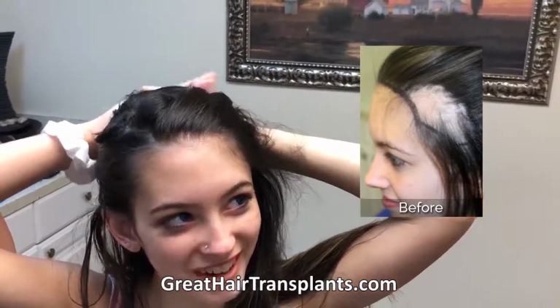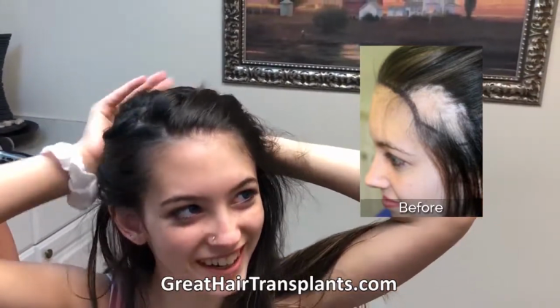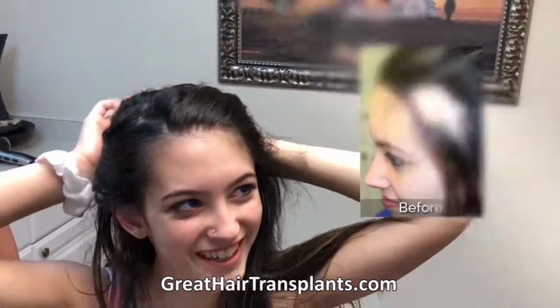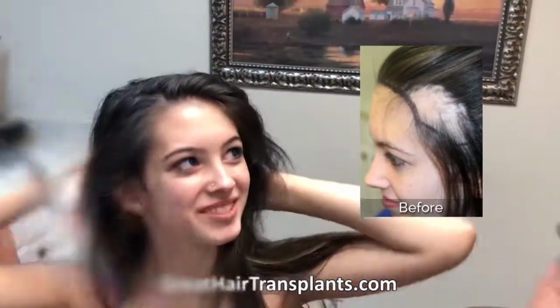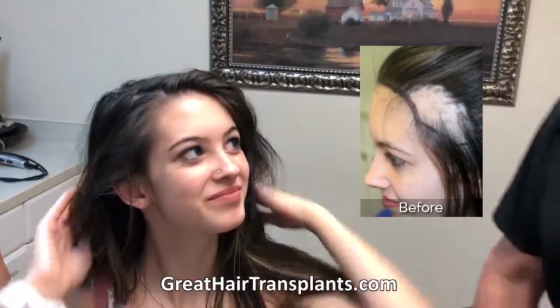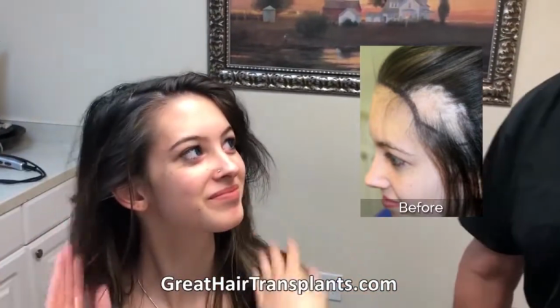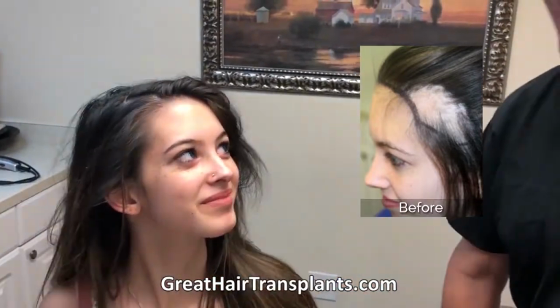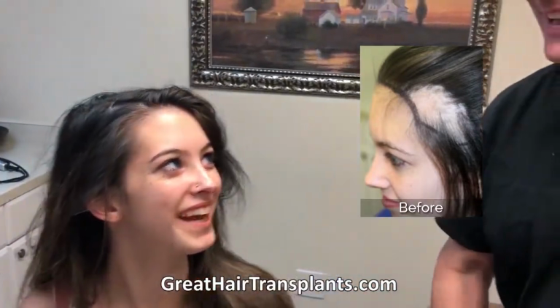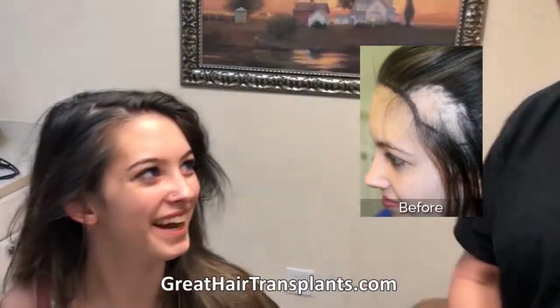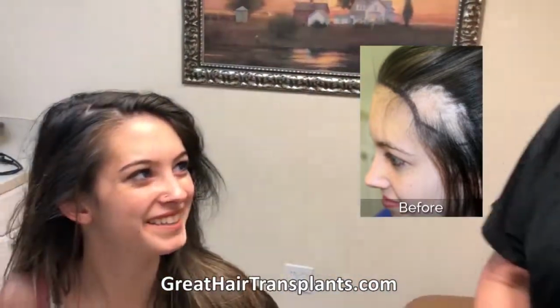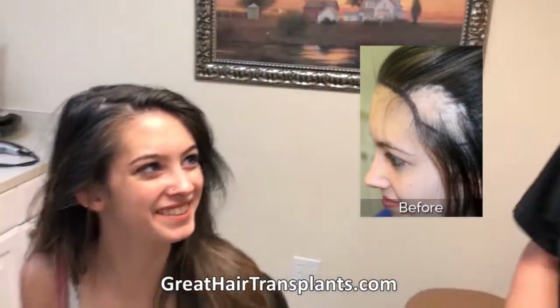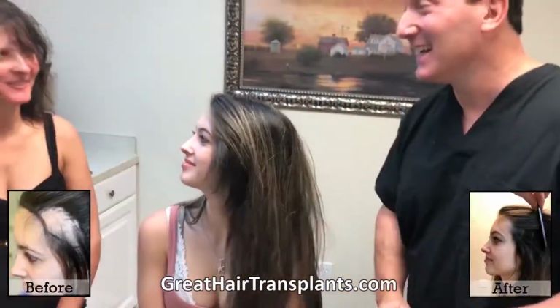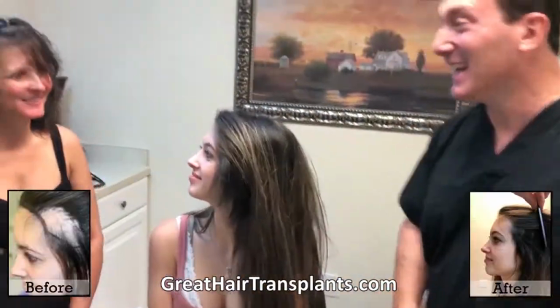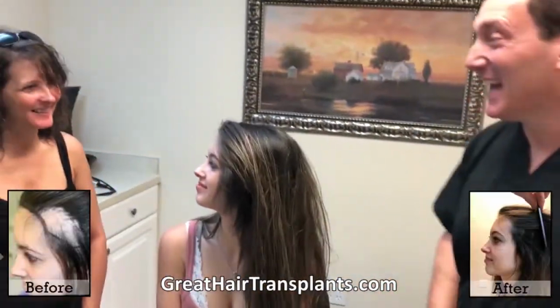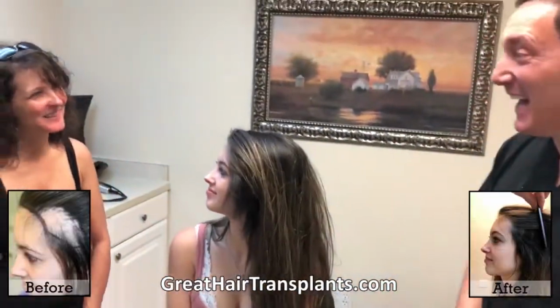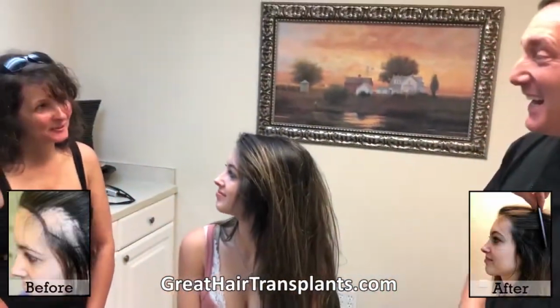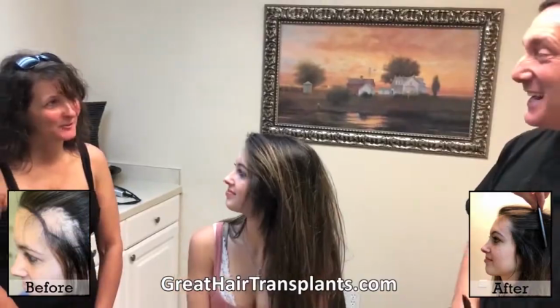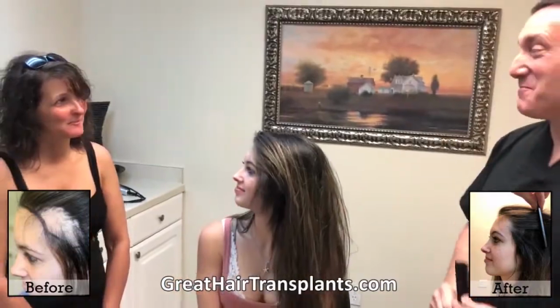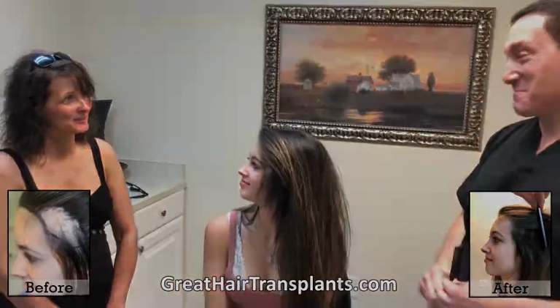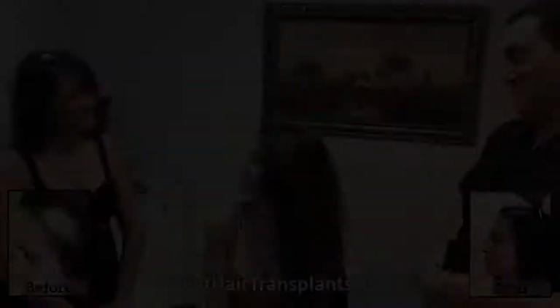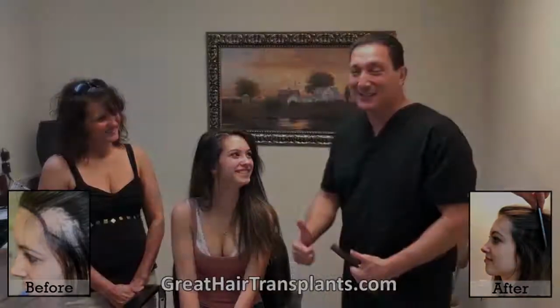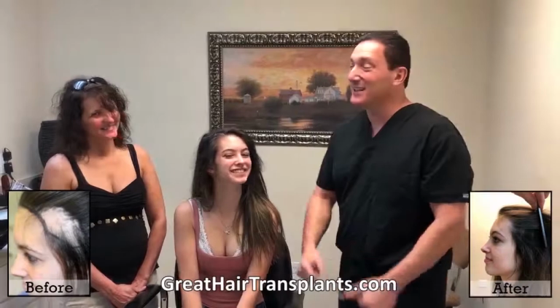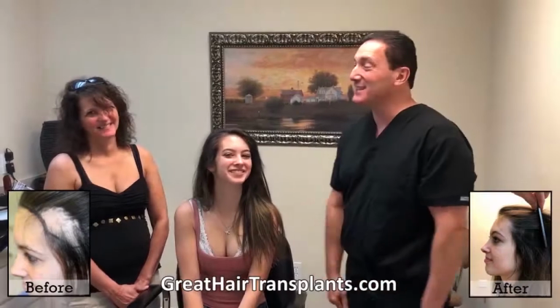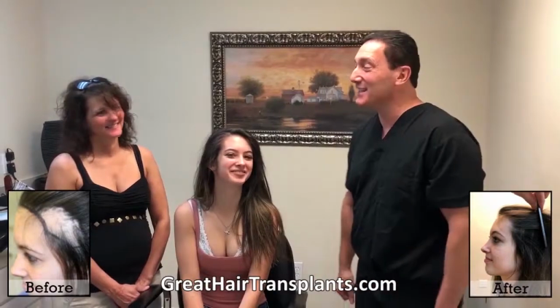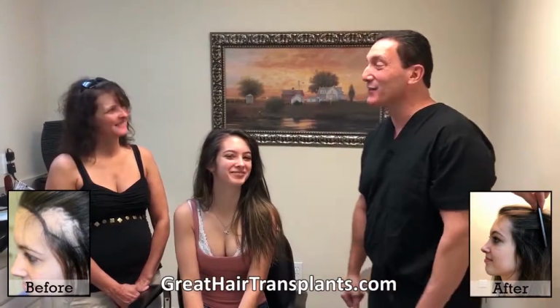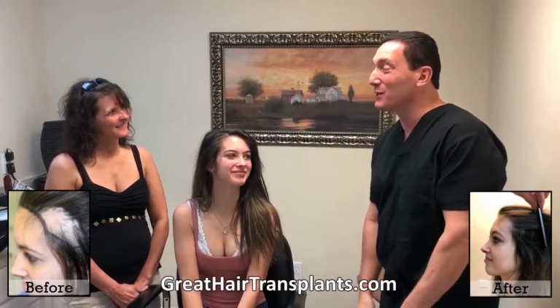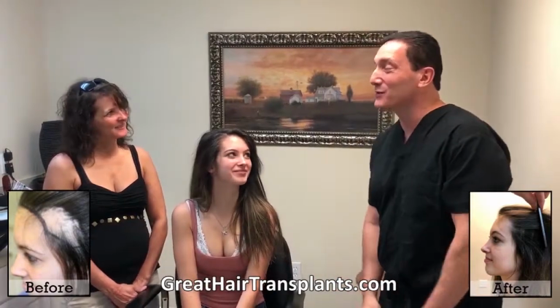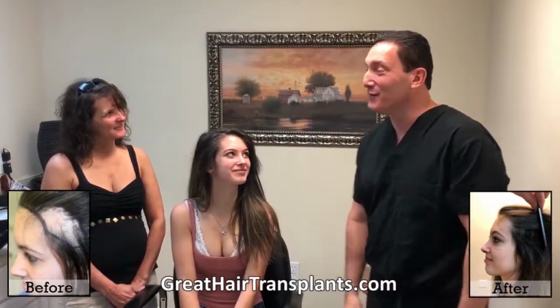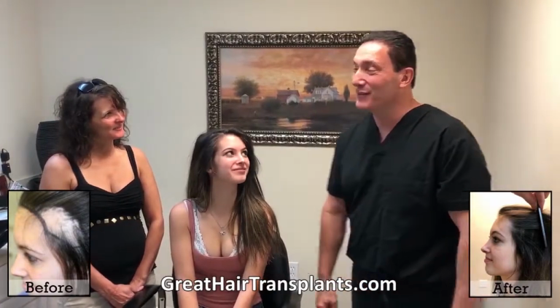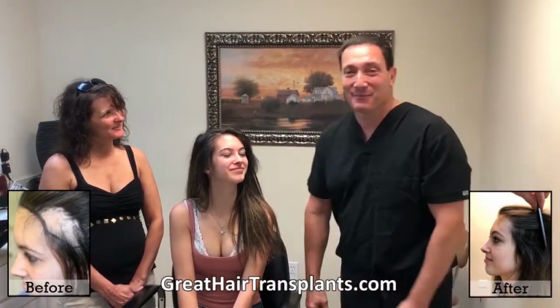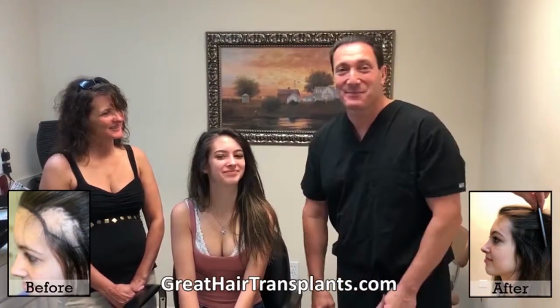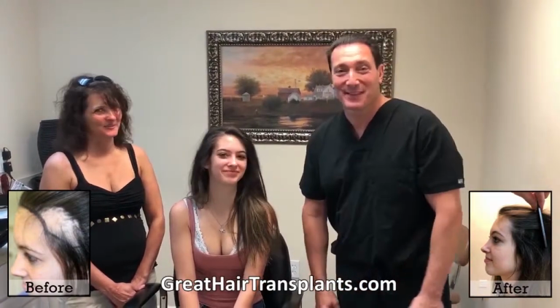Even if she were to thin out a little bit, this hair is permanent and won't ever thin out, so she'll have that forever. Are you excited? Yeah, very excited. Thank you very much. Congratulations. Thank you very much for doing the video.